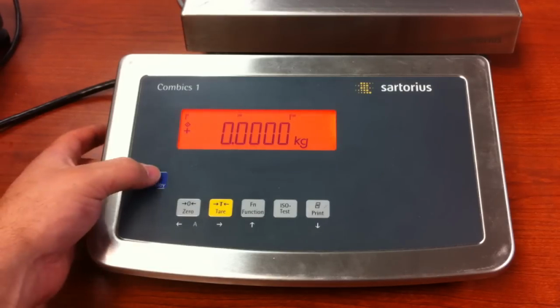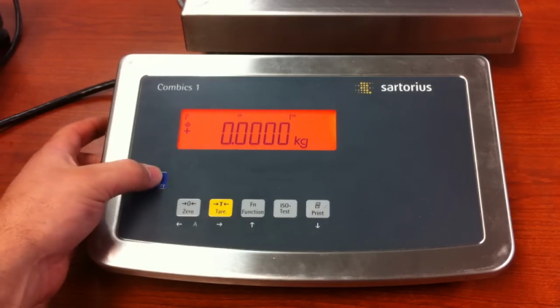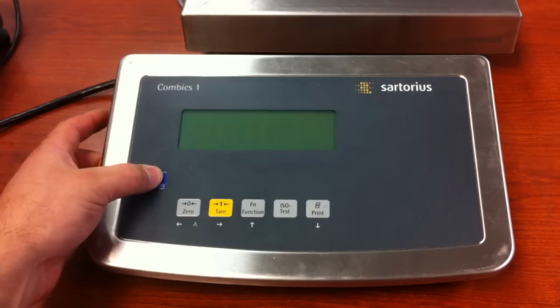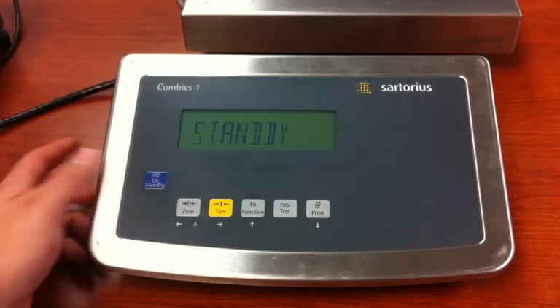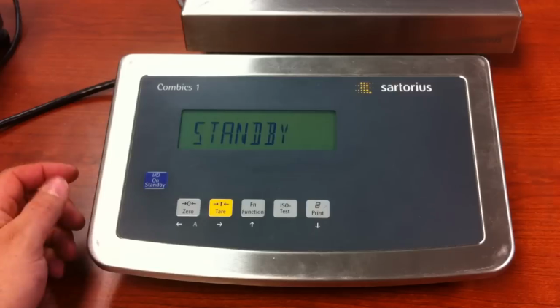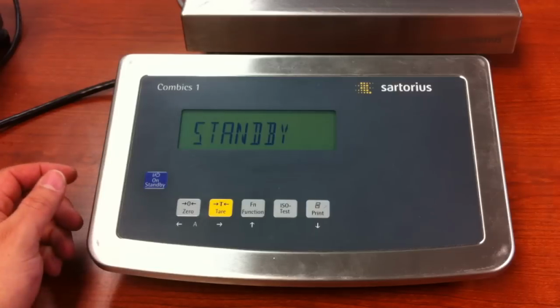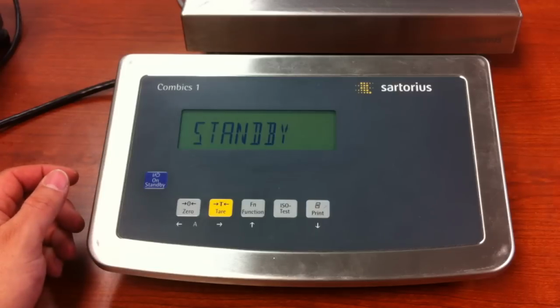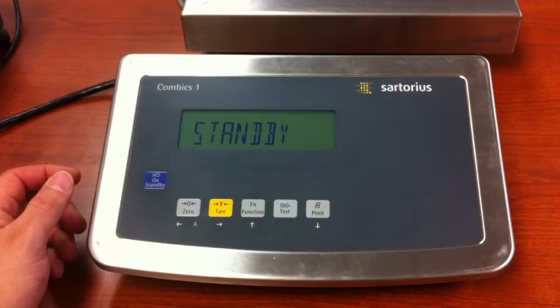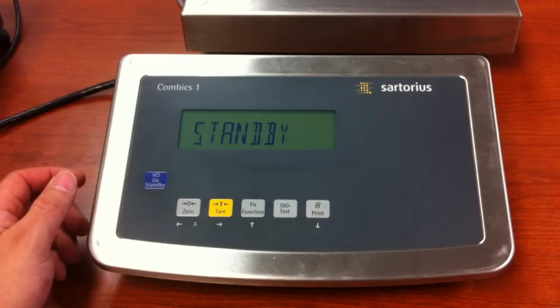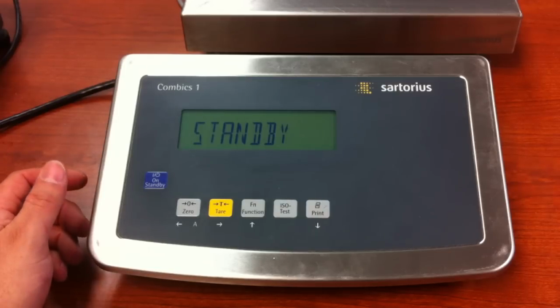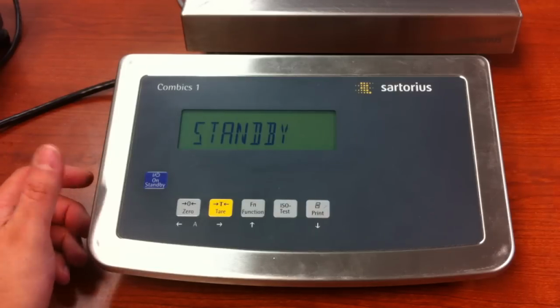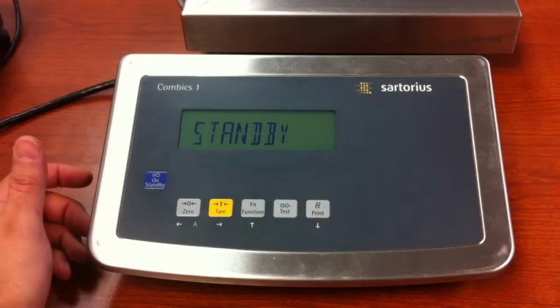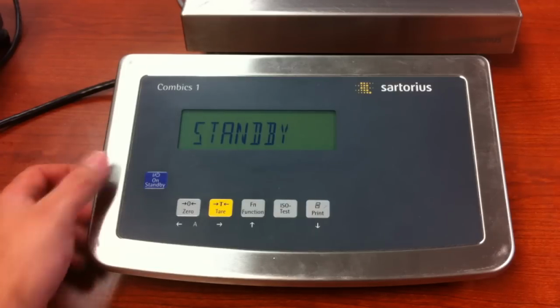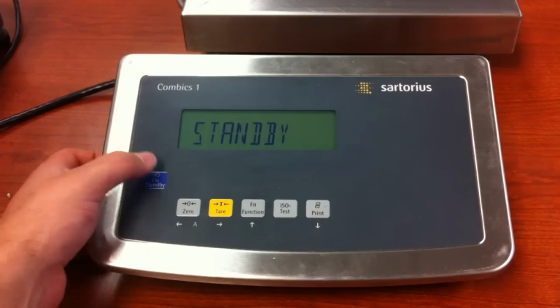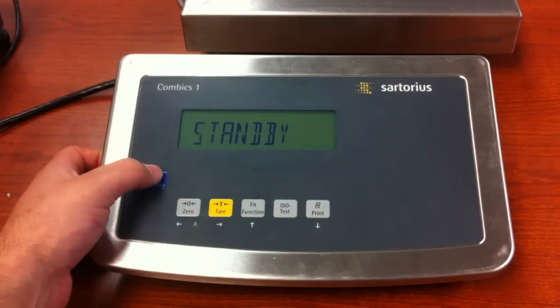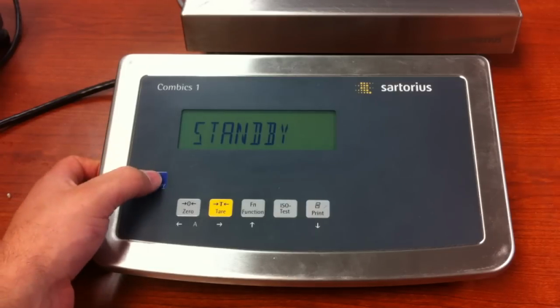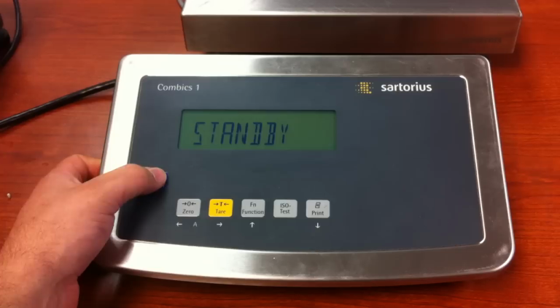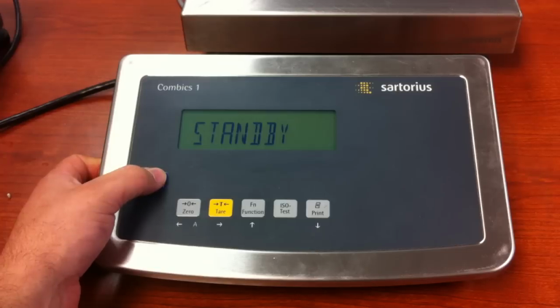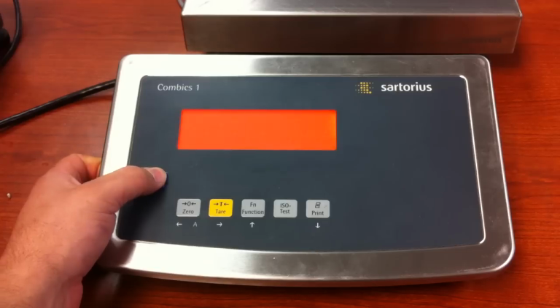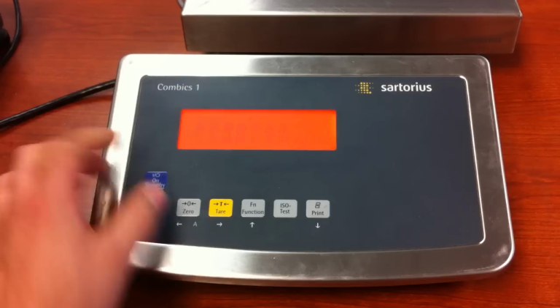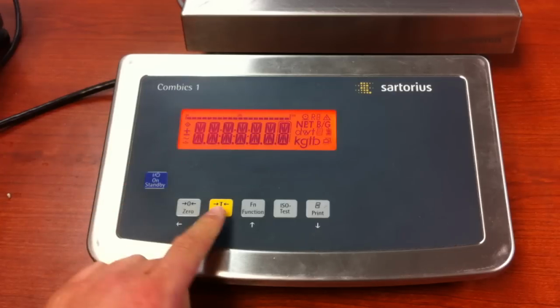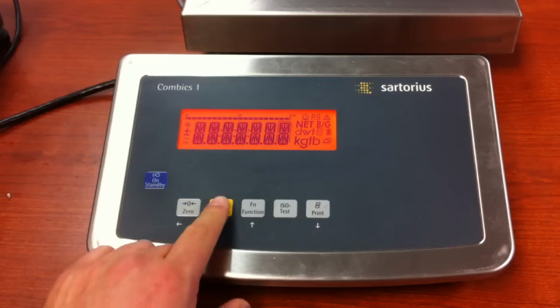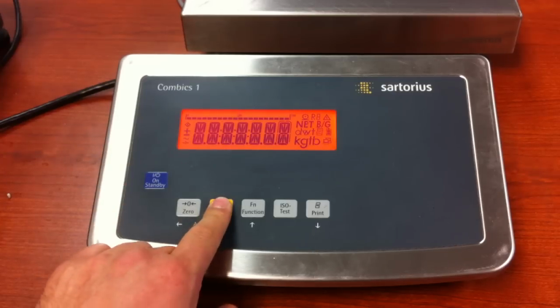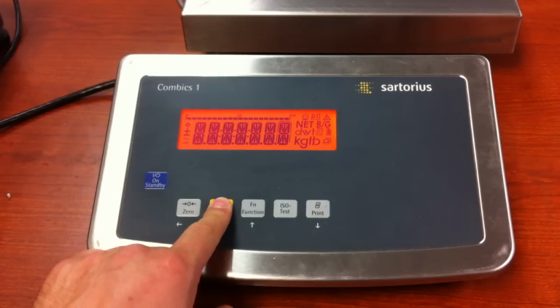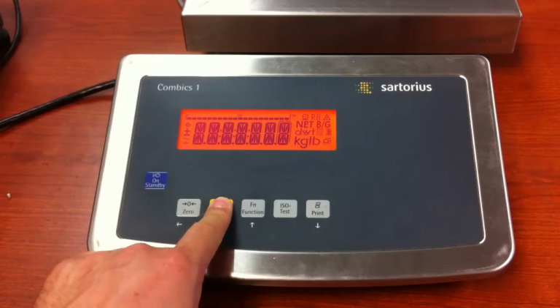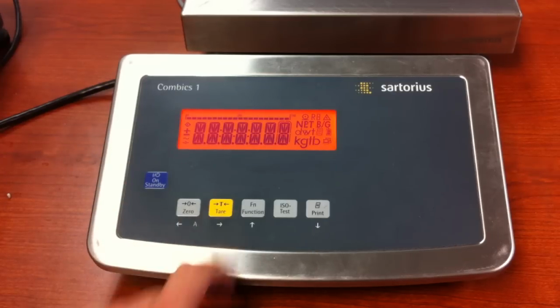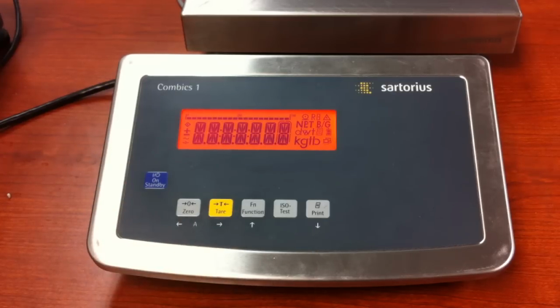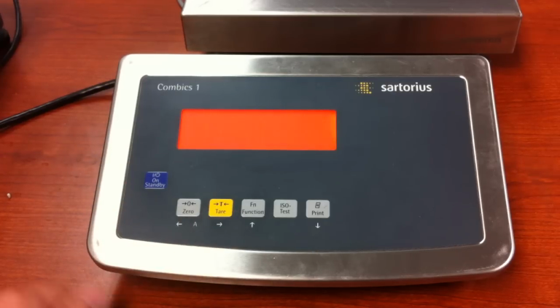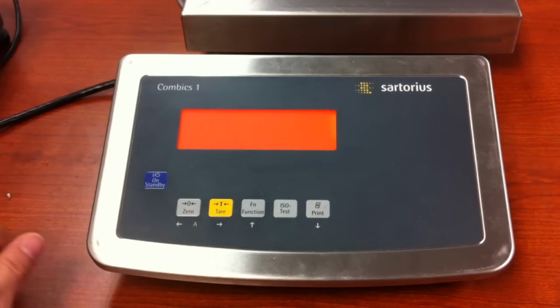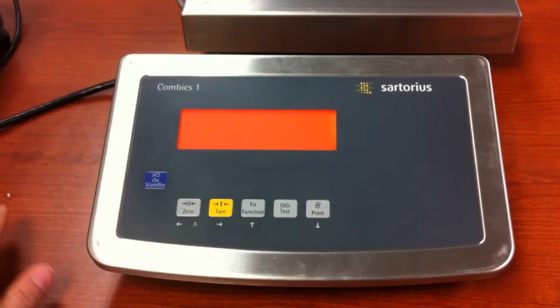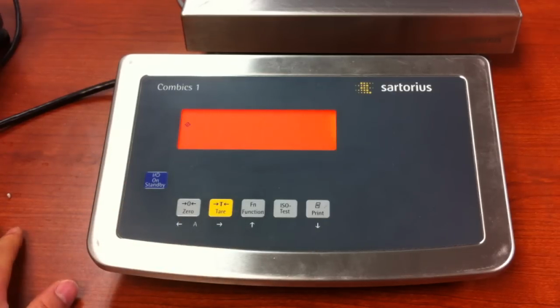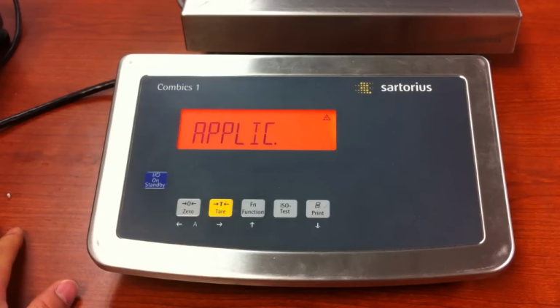Turn the unit off, or start with it off, turn it on, and press and release the tear key during the segment check.